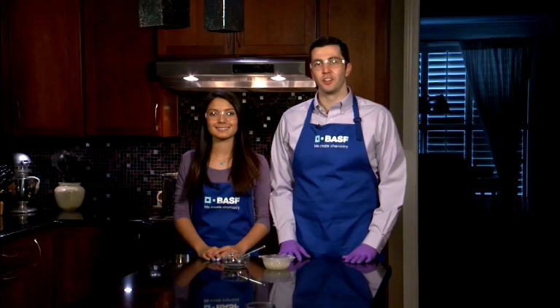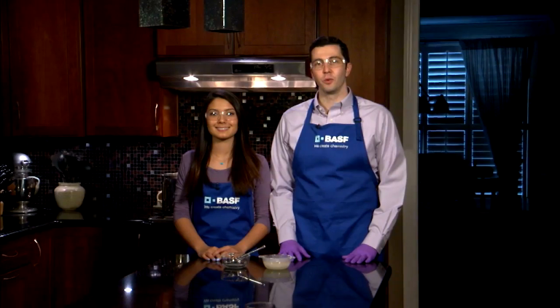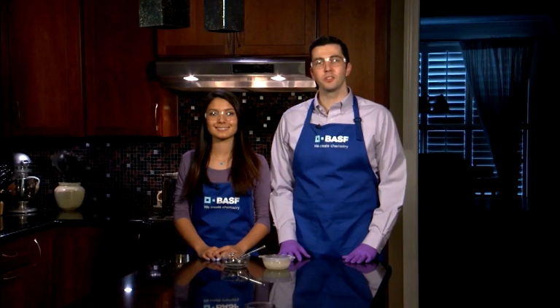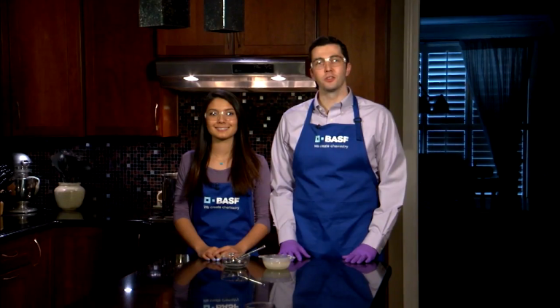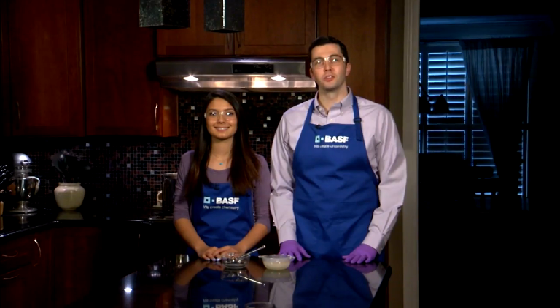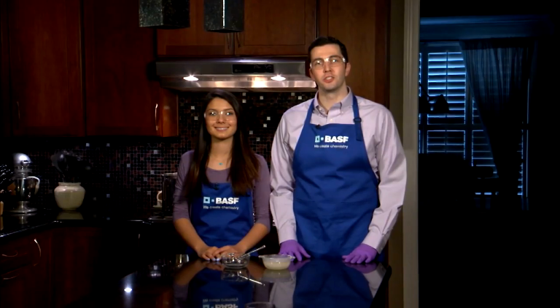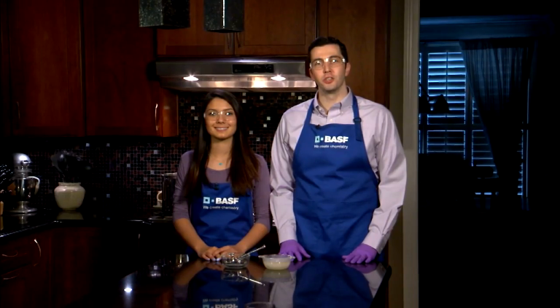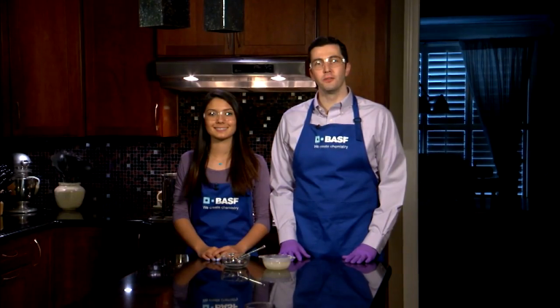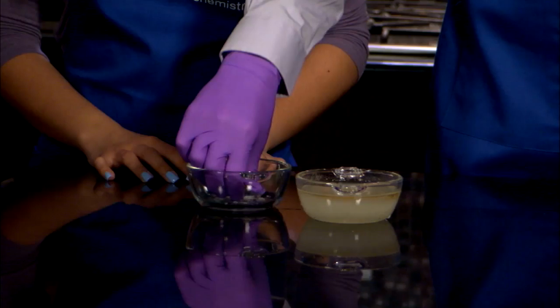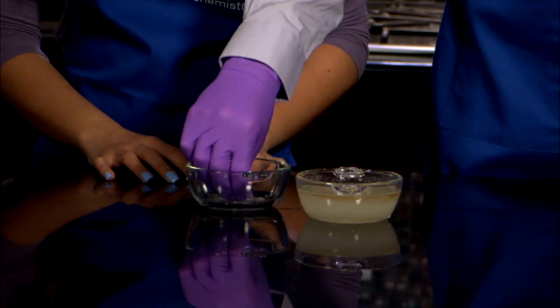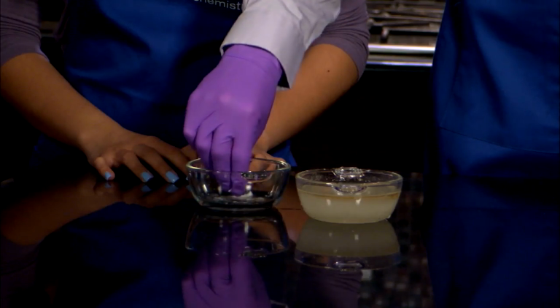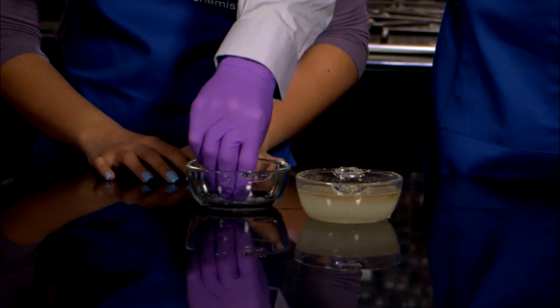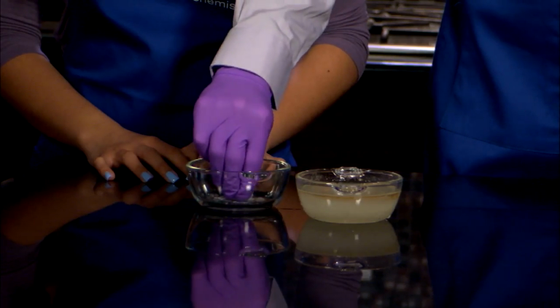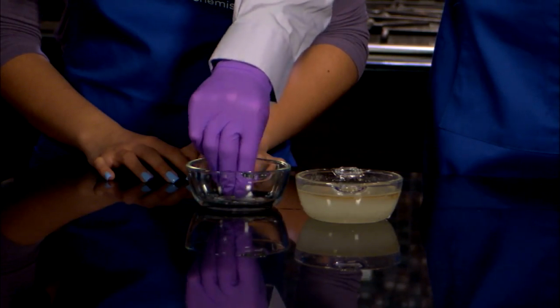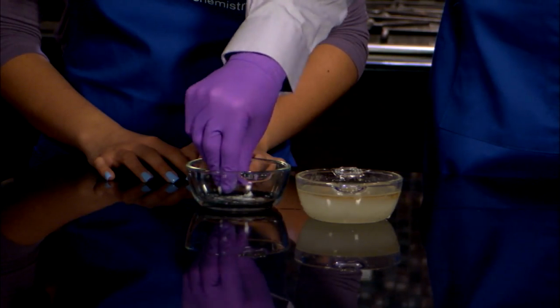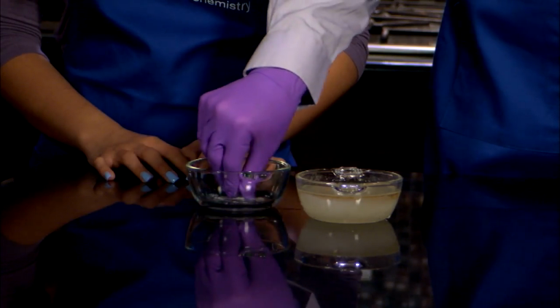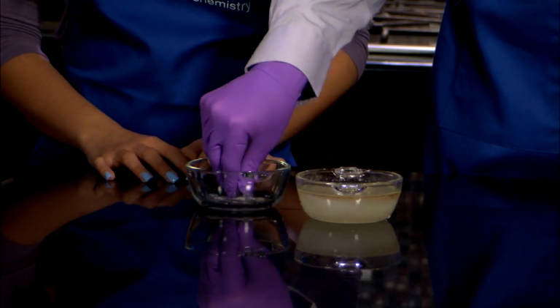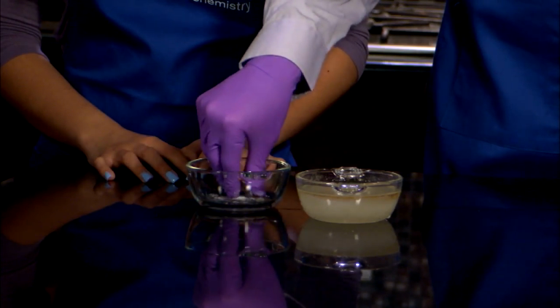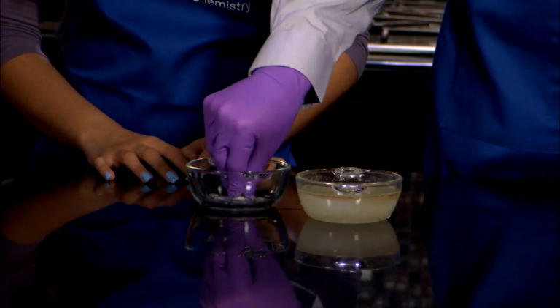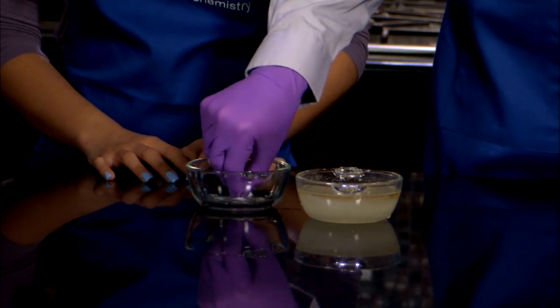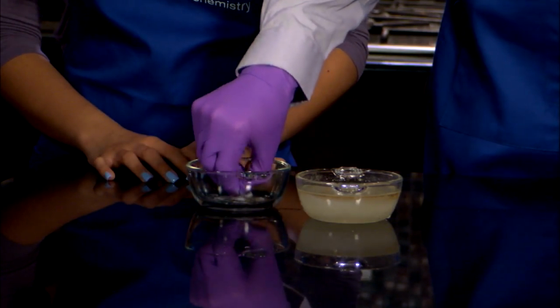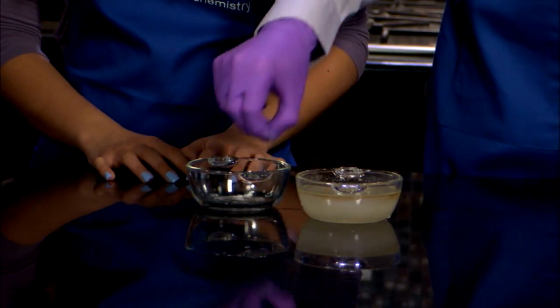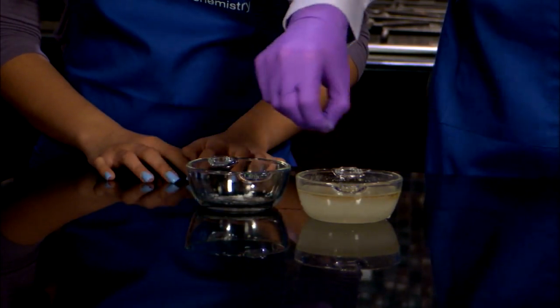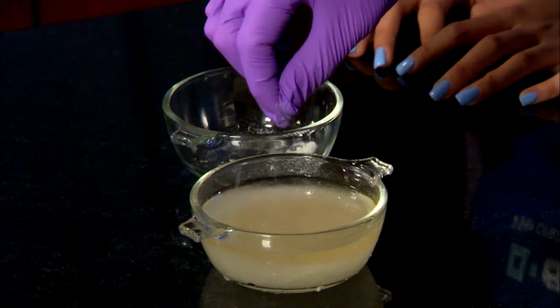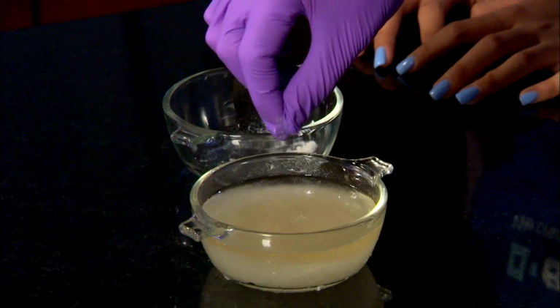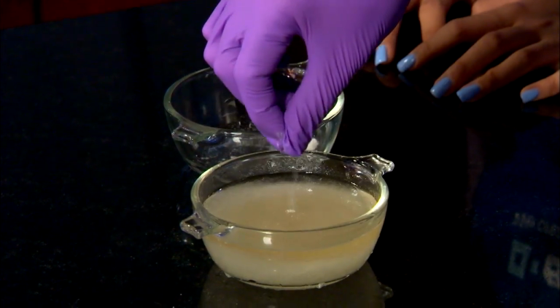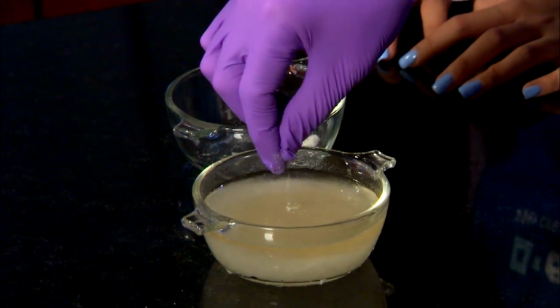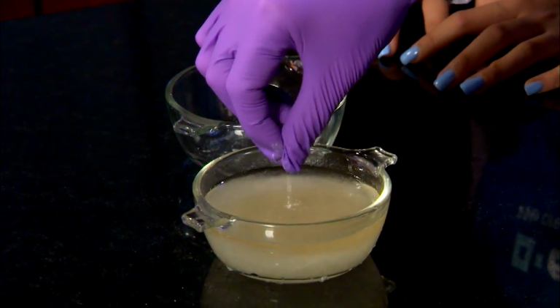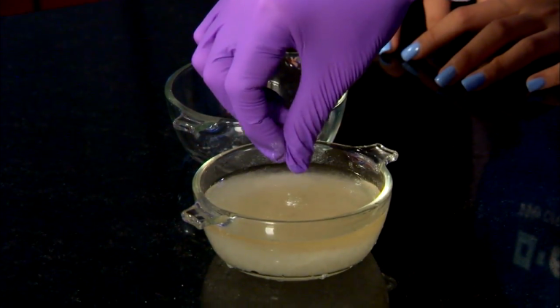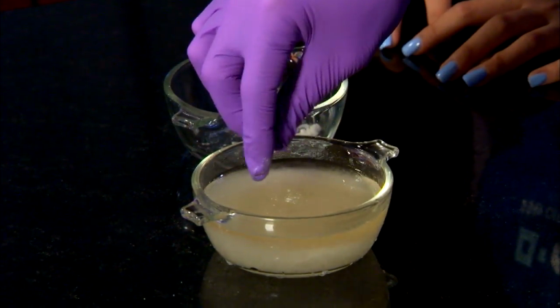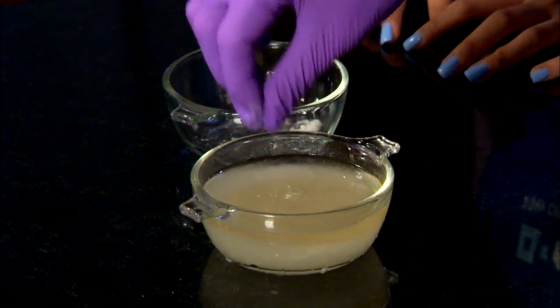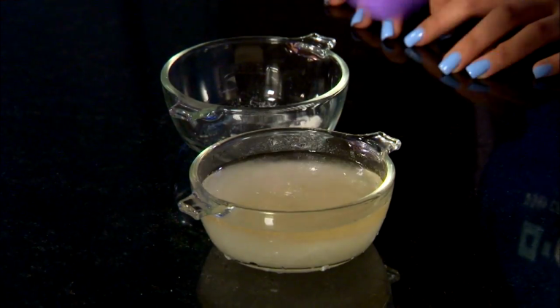Once the solution is chilled, we'll take a pinch of the crystallized sodium acetate we saved, put it in, and watch it freeze.